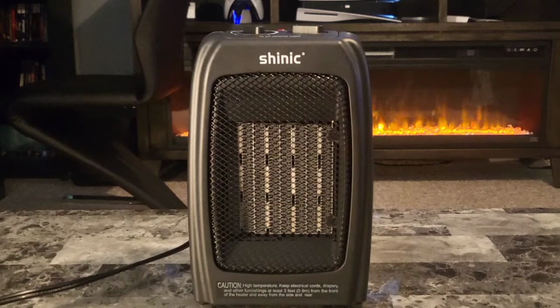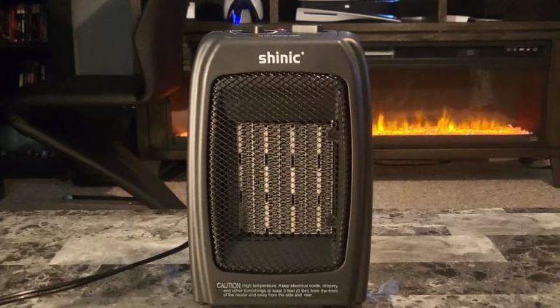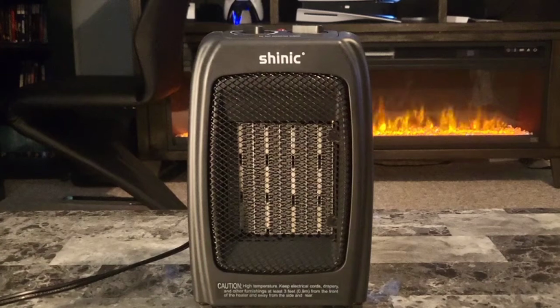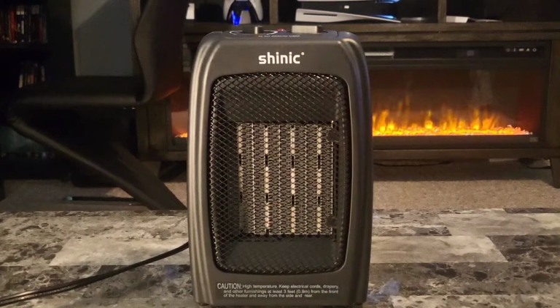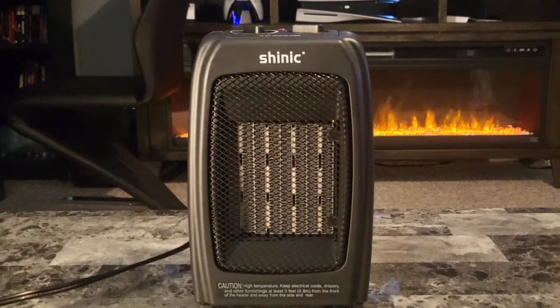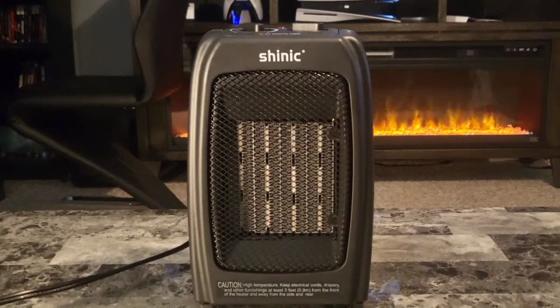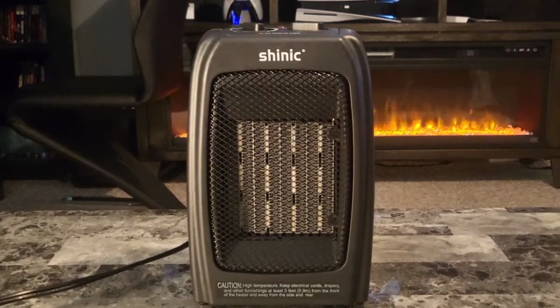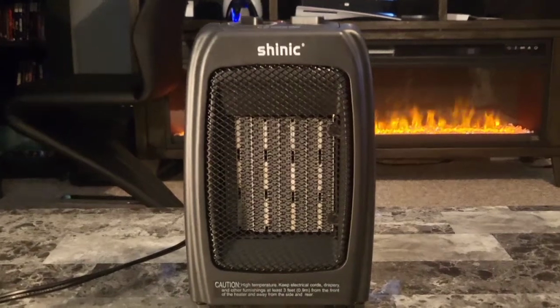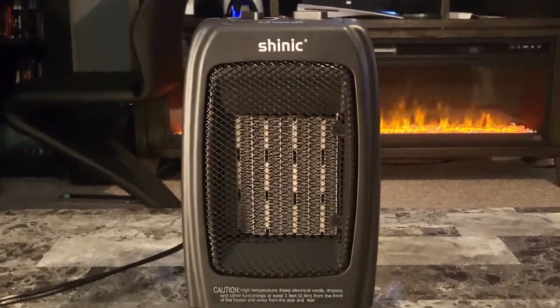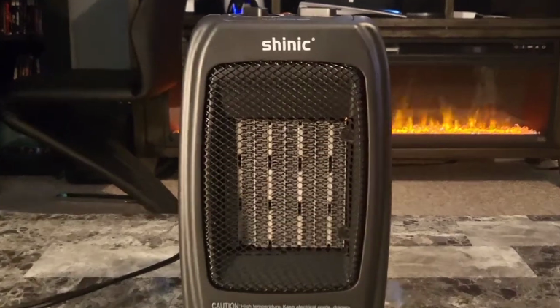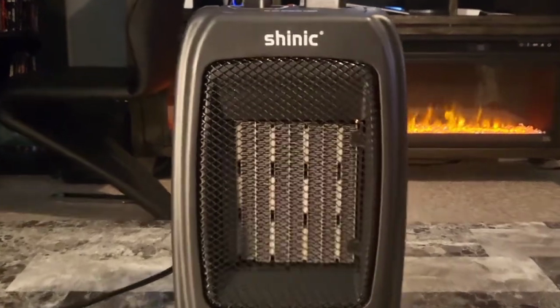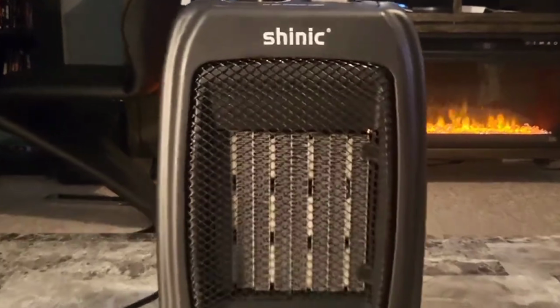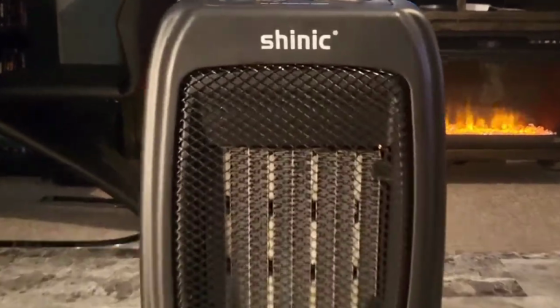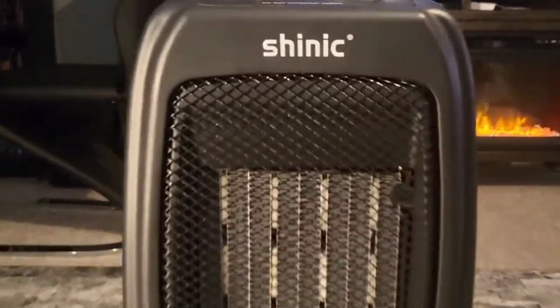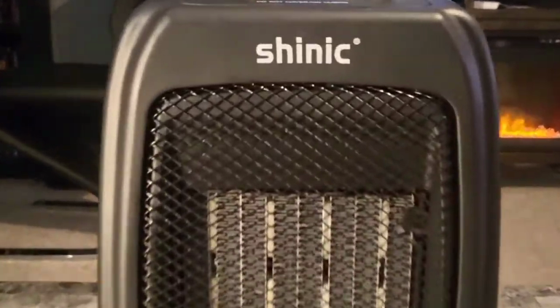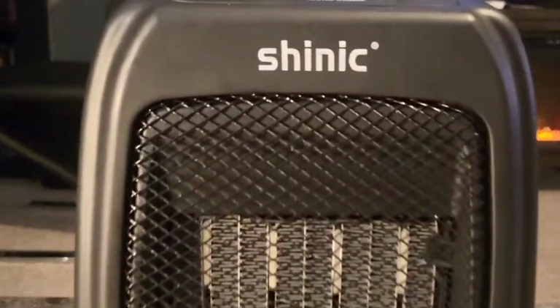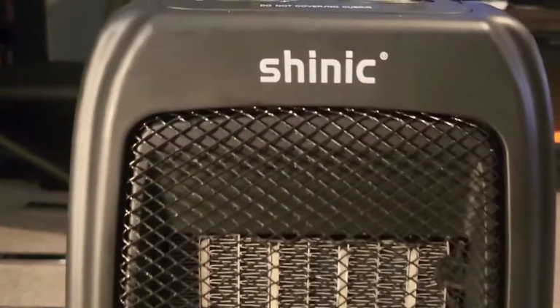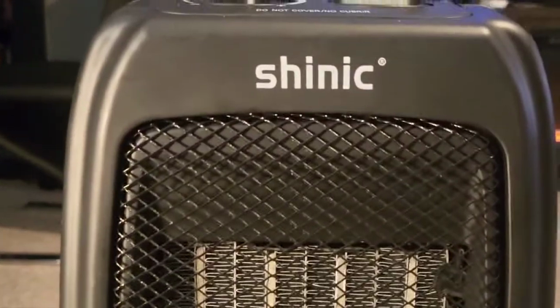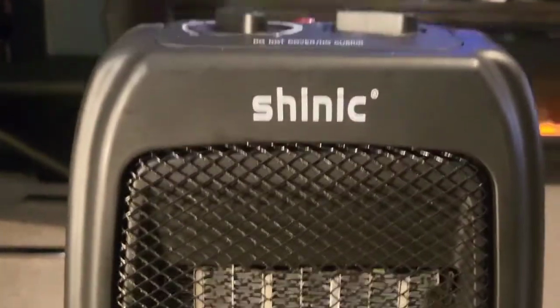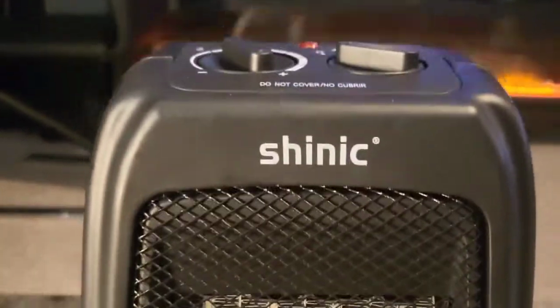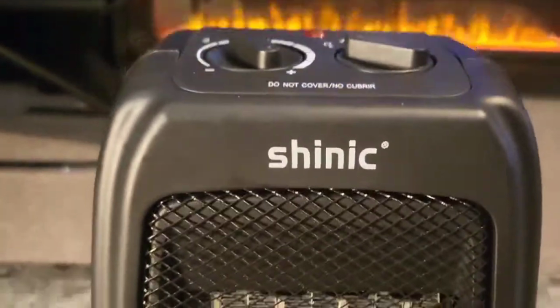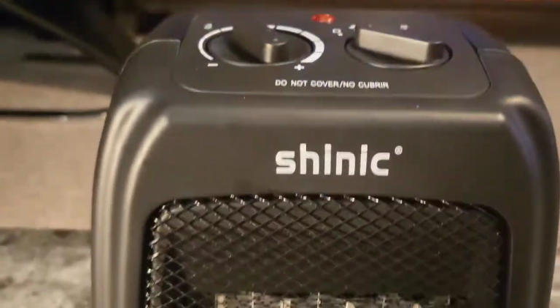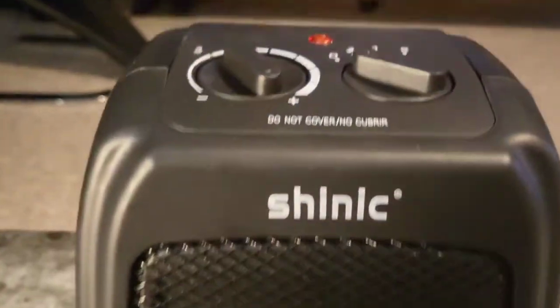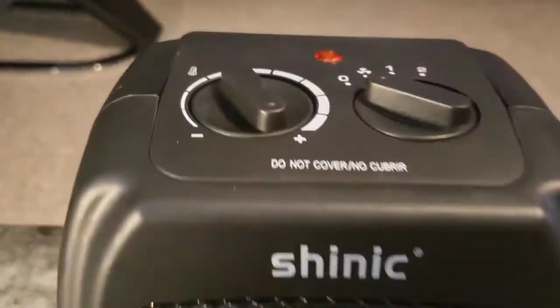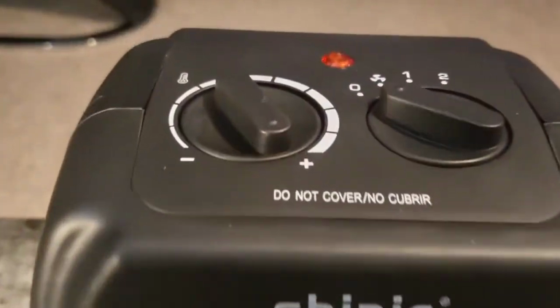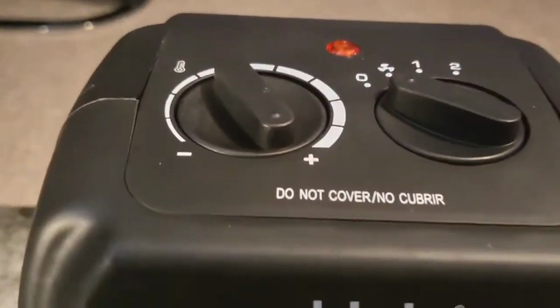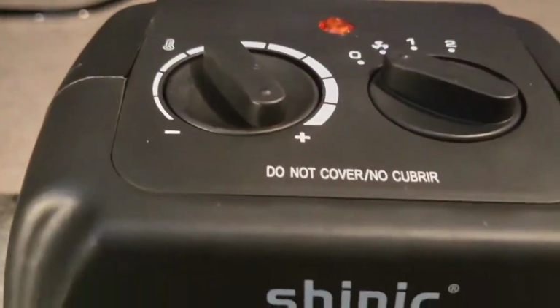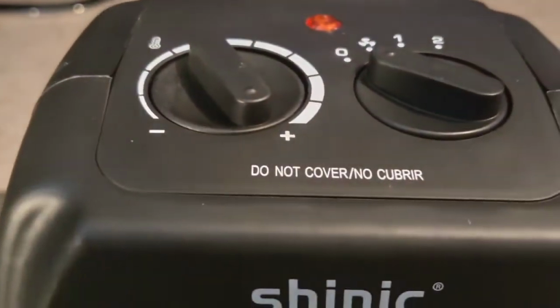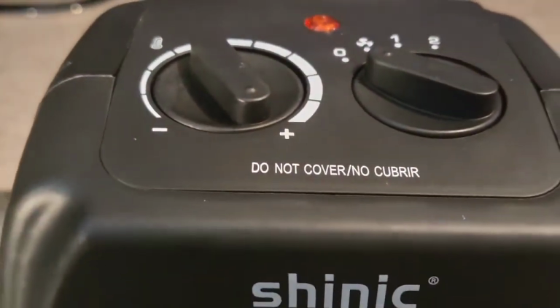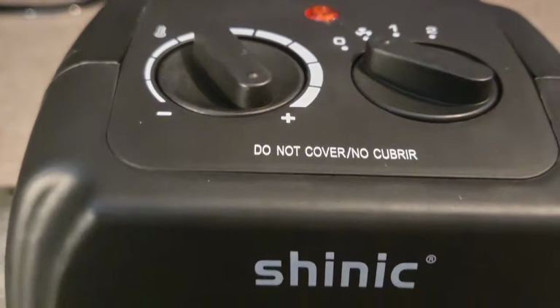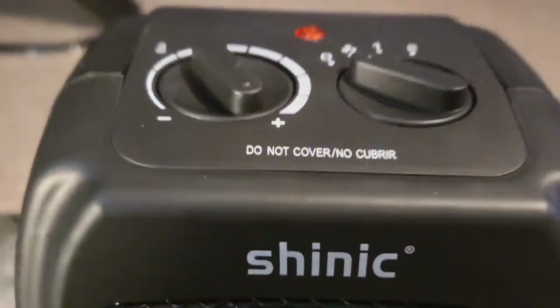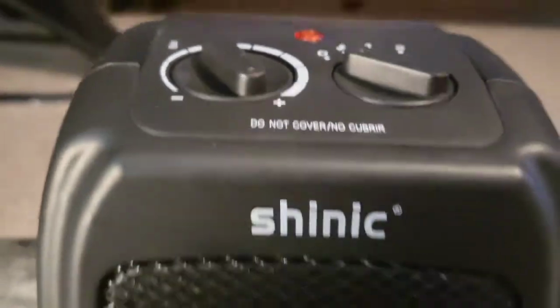What's up guys? Mr. Alan C here and we're taking a look at the Shinnick Space Heater. This thing is incredible.